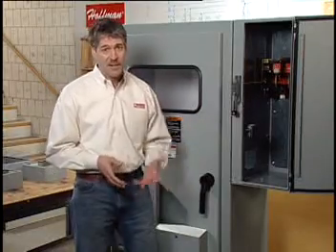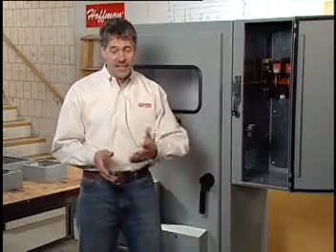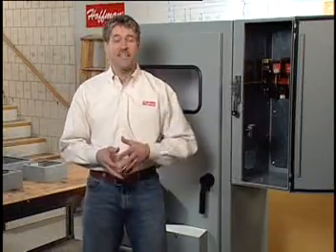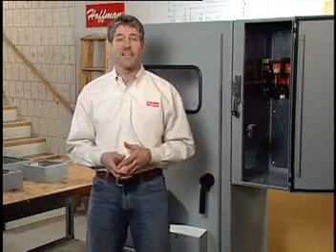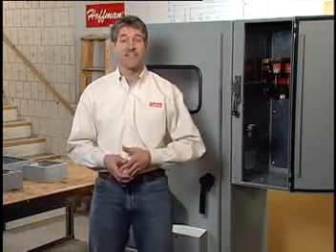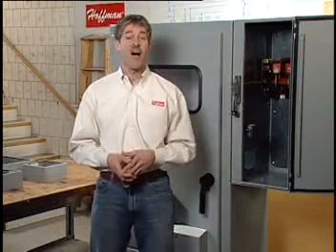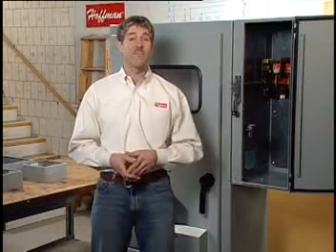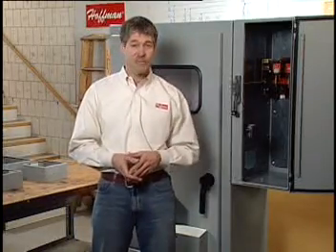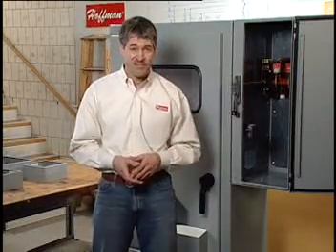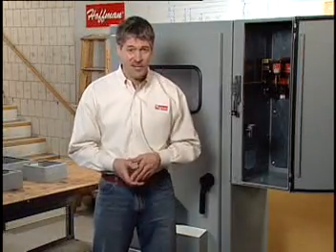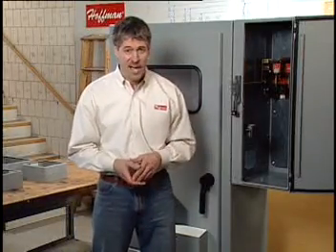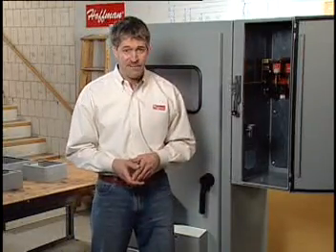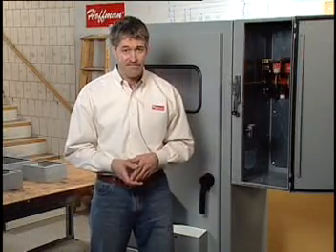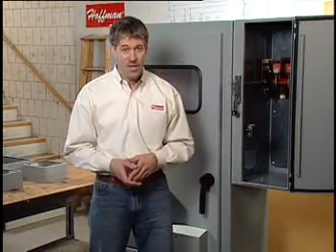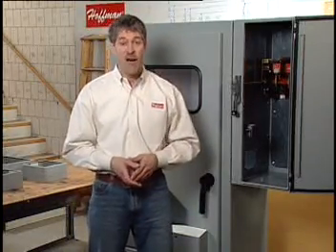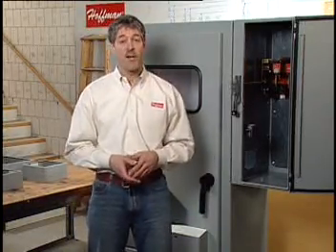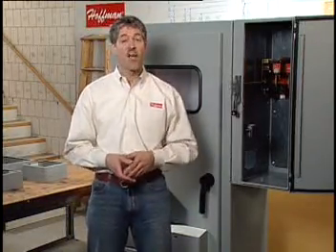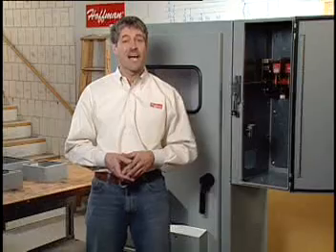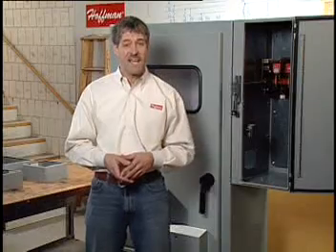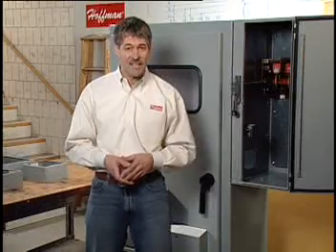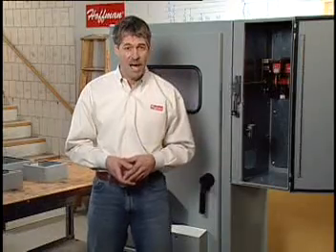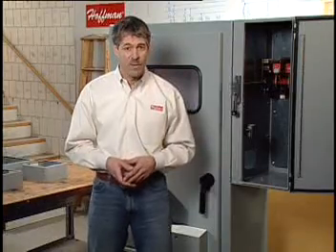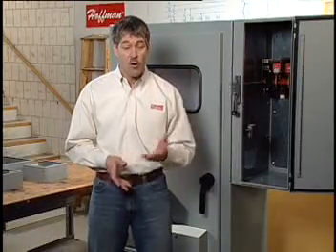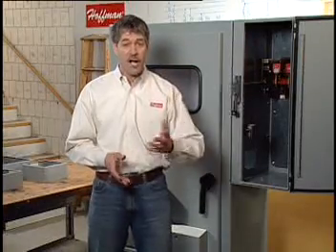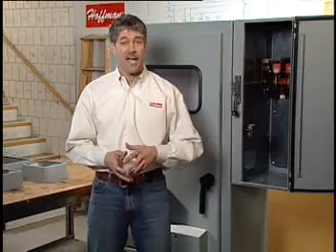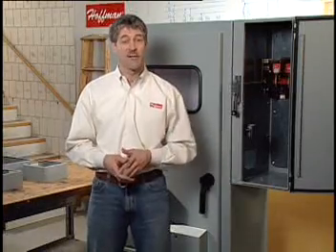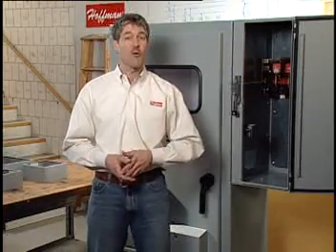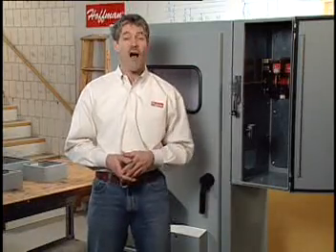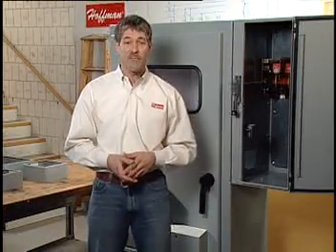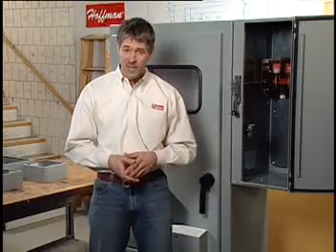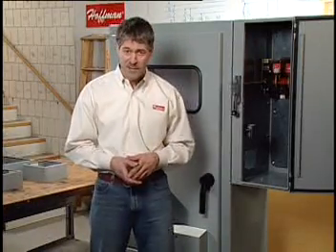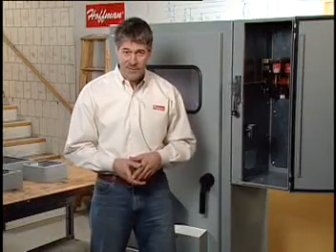Get the details in the Hoffman Specifiers Guide, hoffmanonline.com, or contact your local Hoffman sales office.